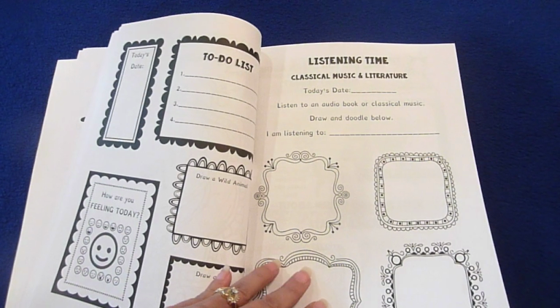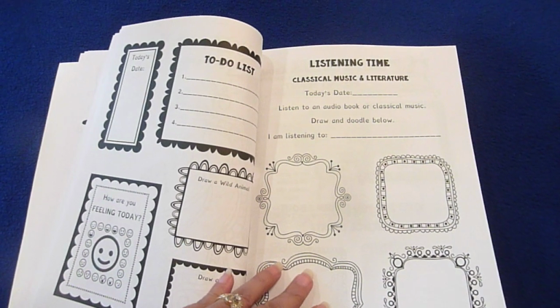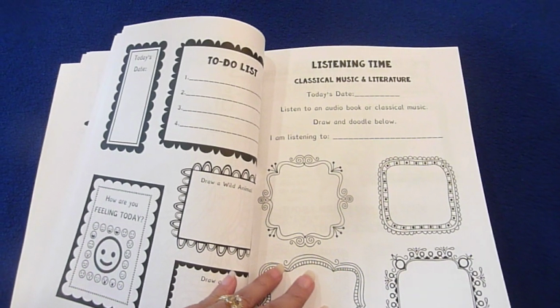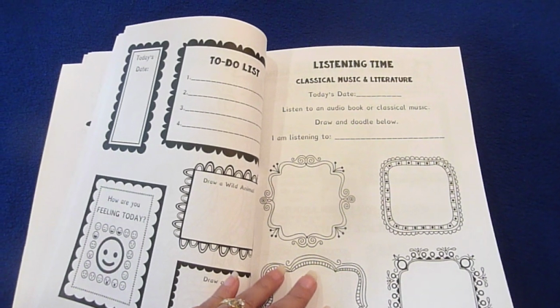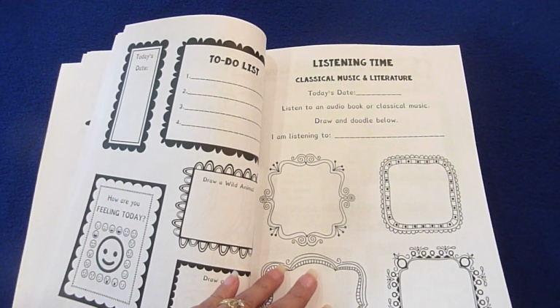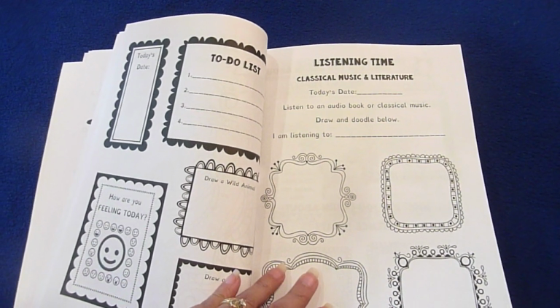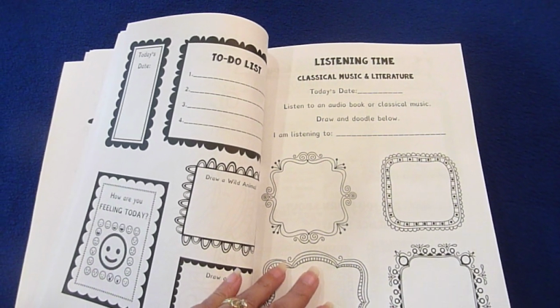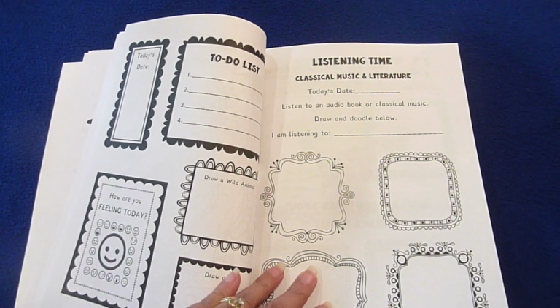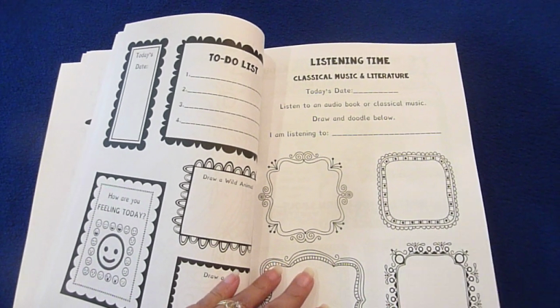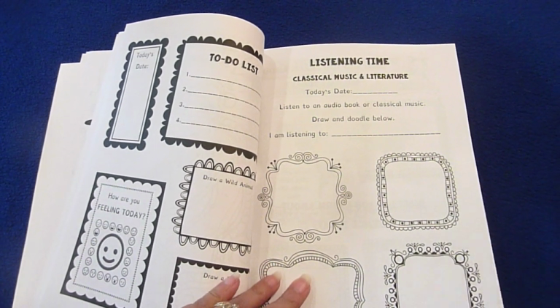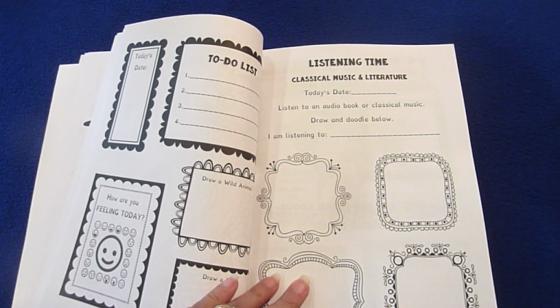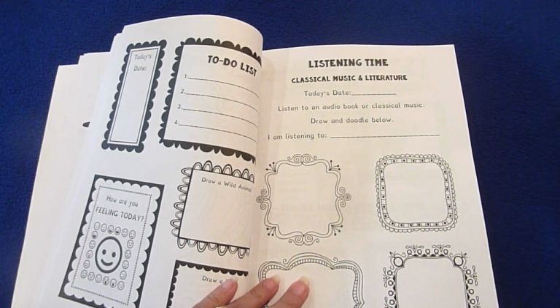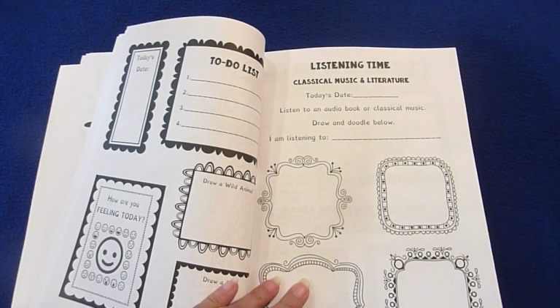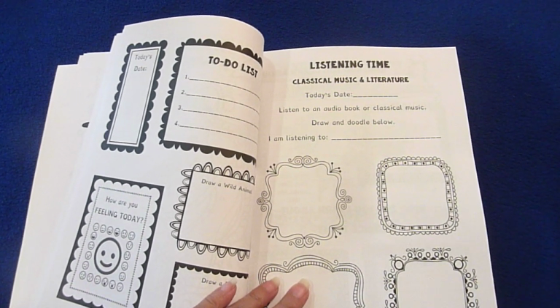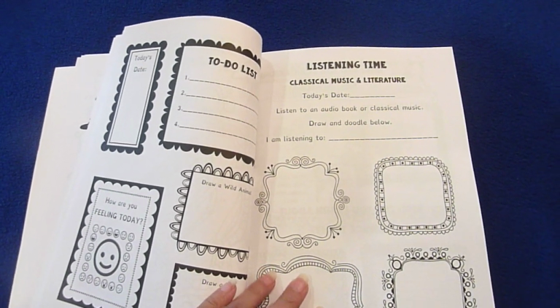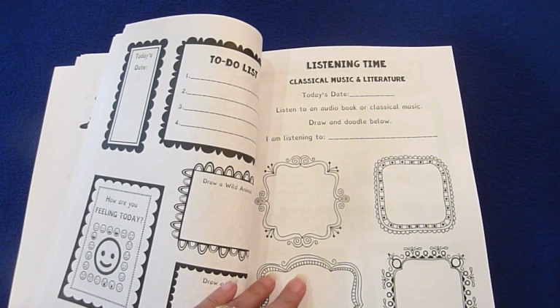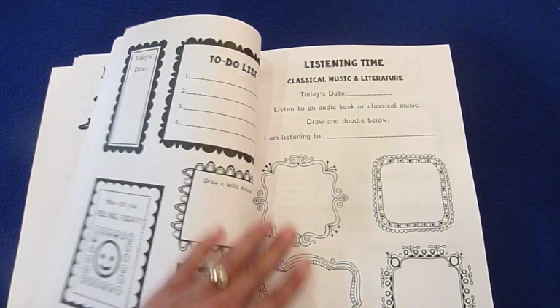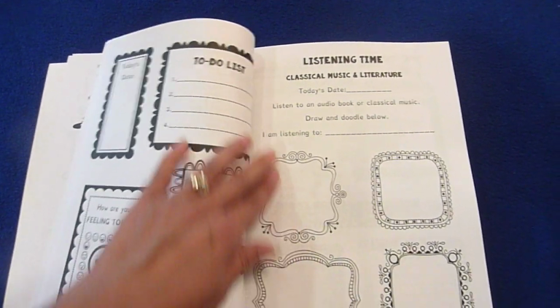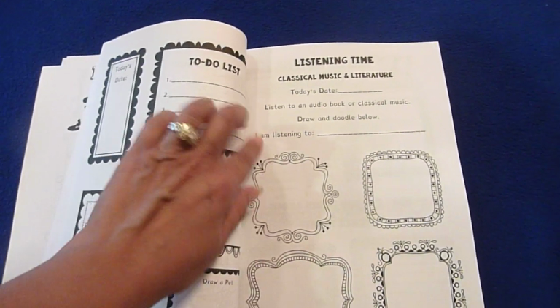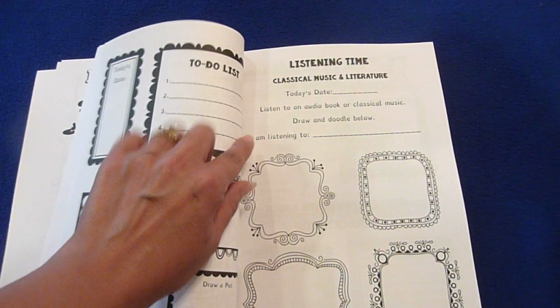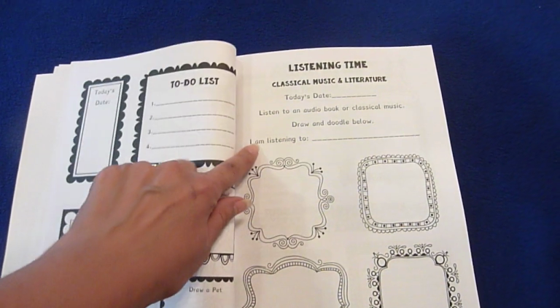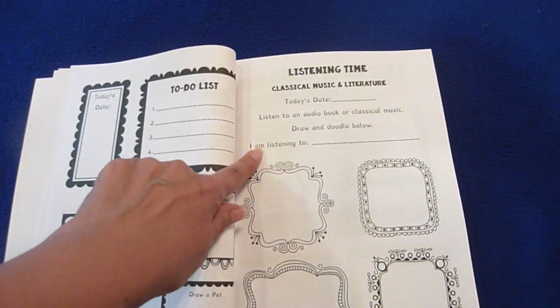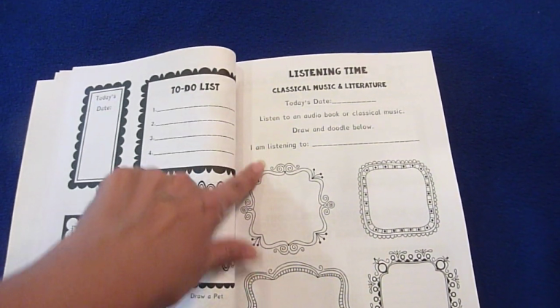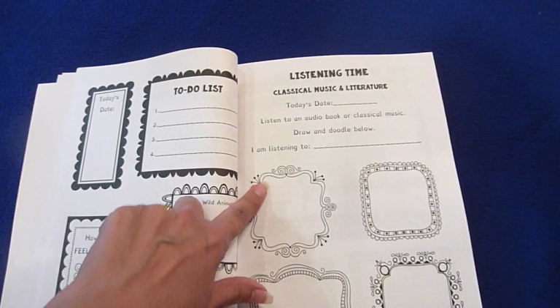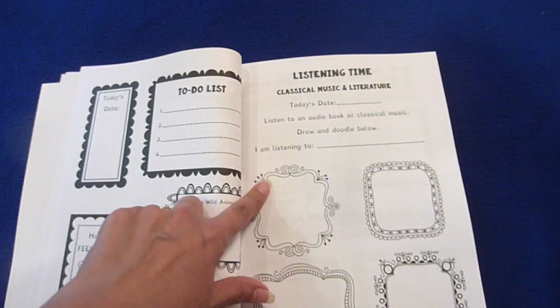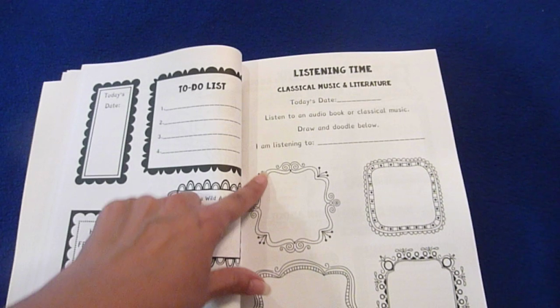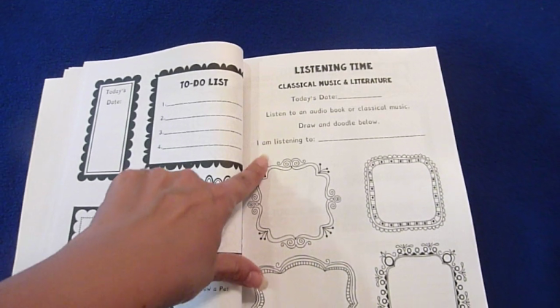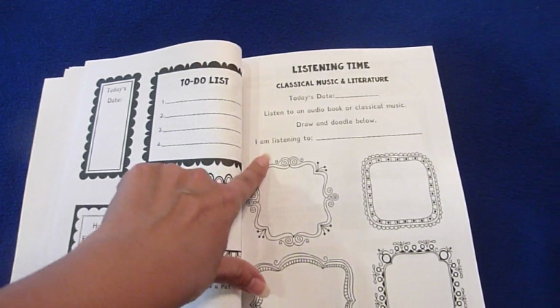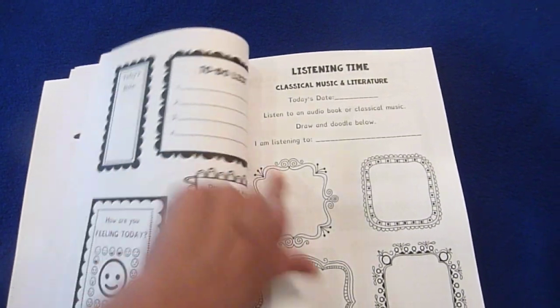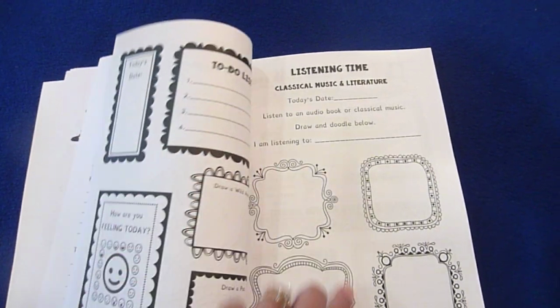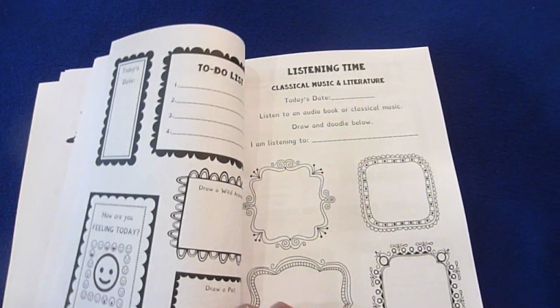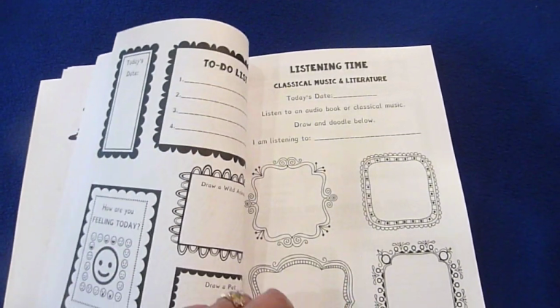Listening time — classical music and literature. Today's date, listen to an audio book, and 'I am listening to...'